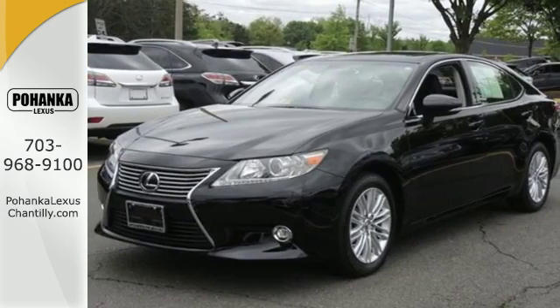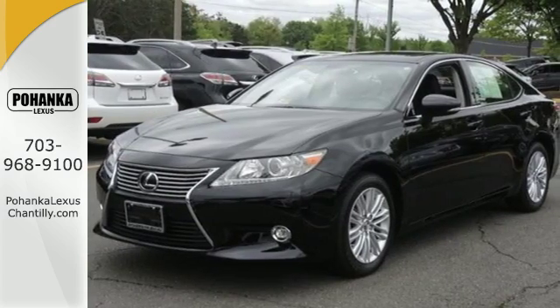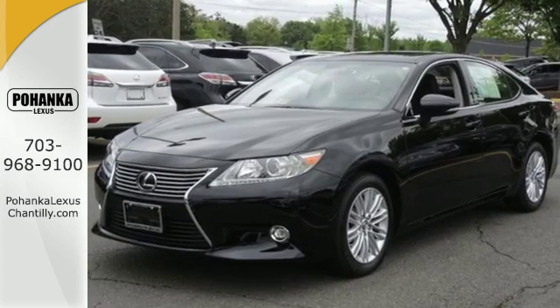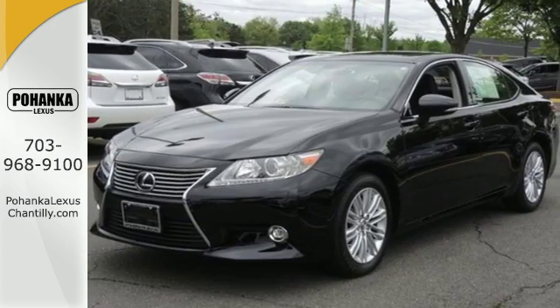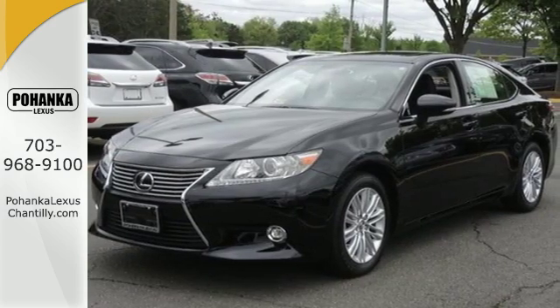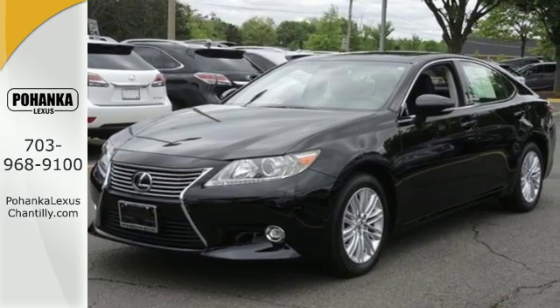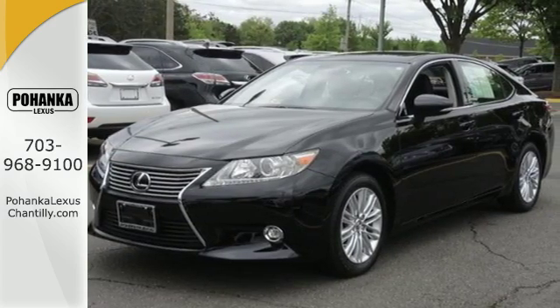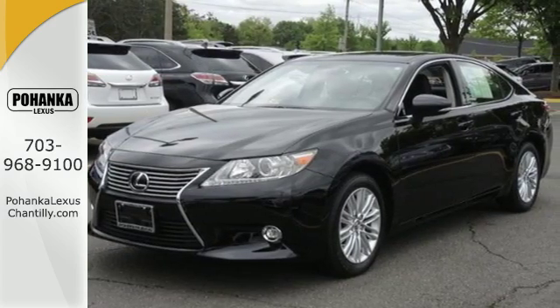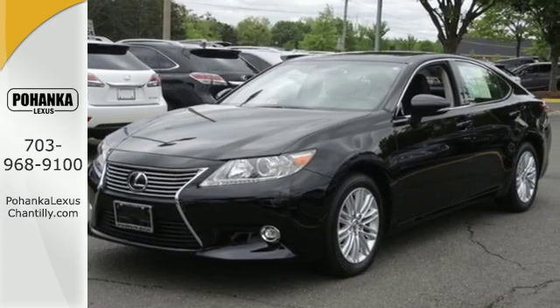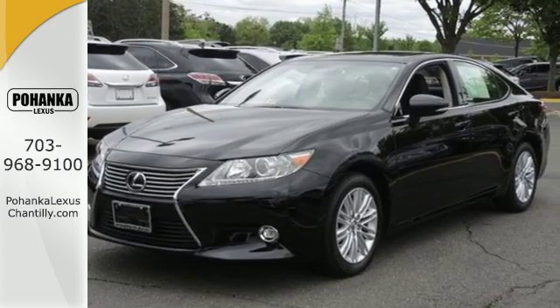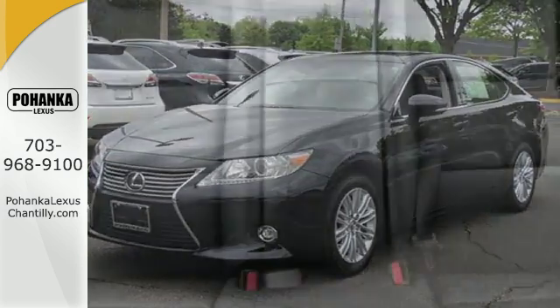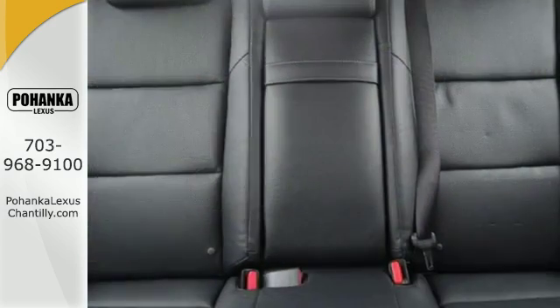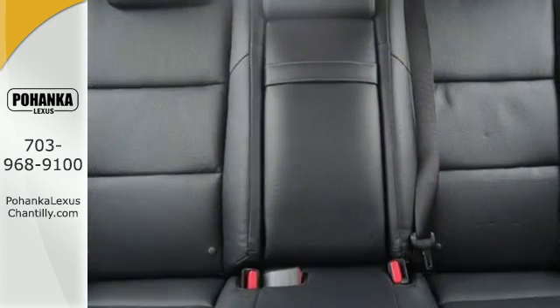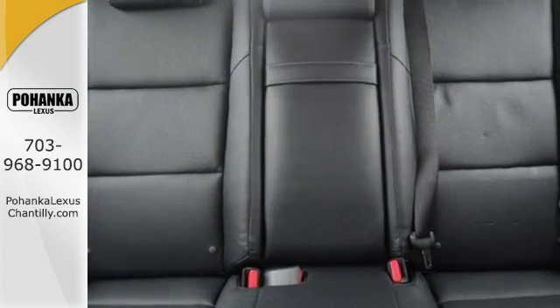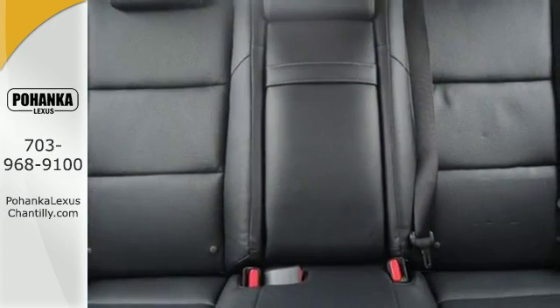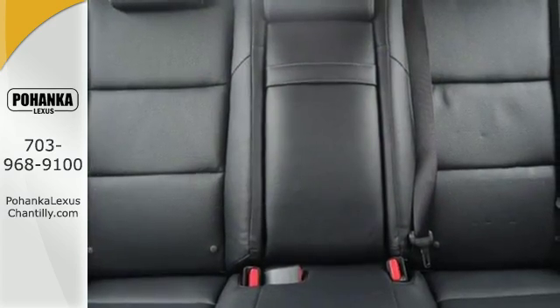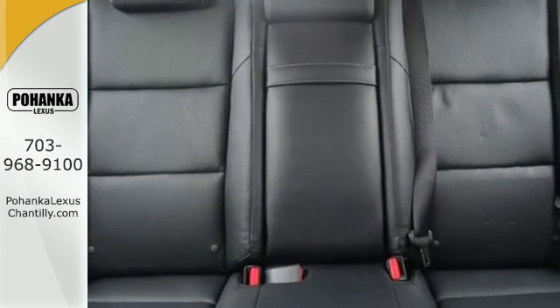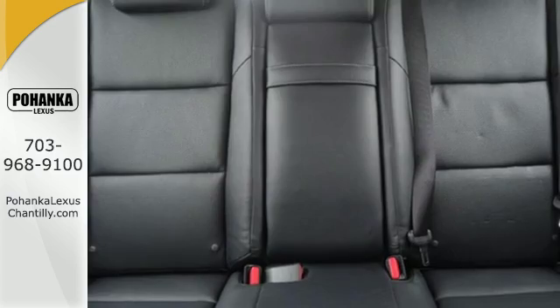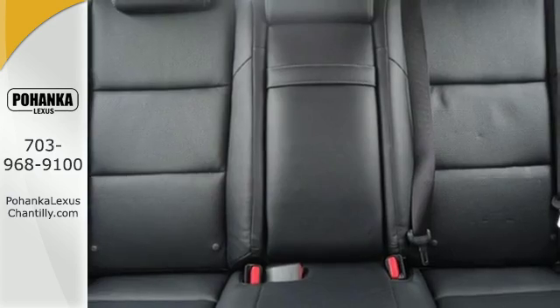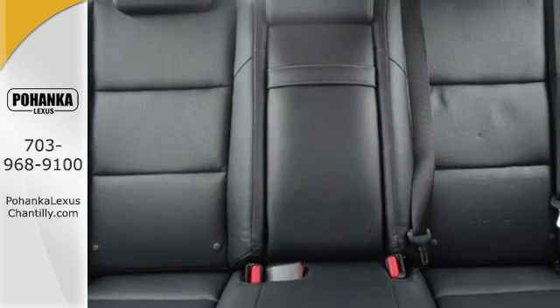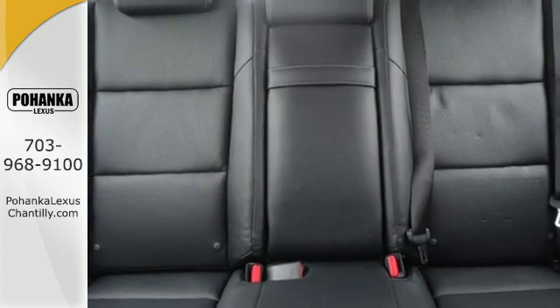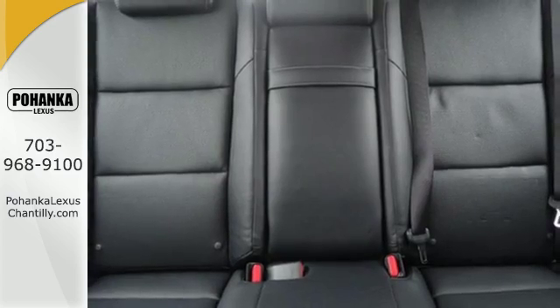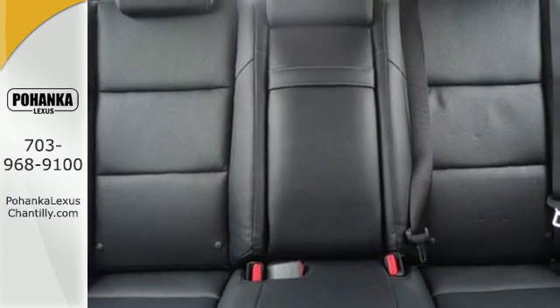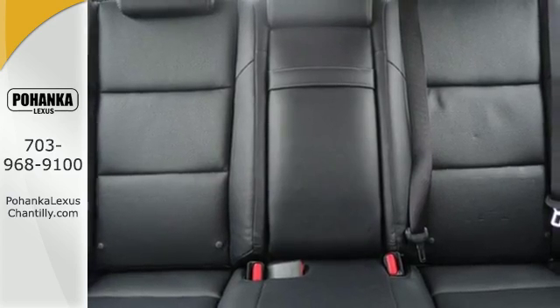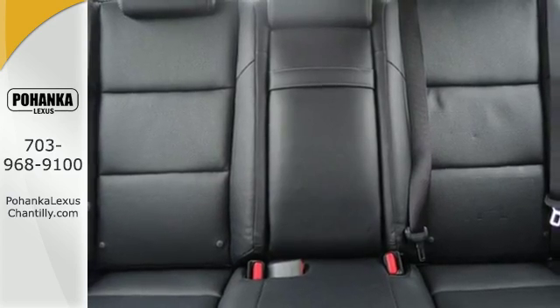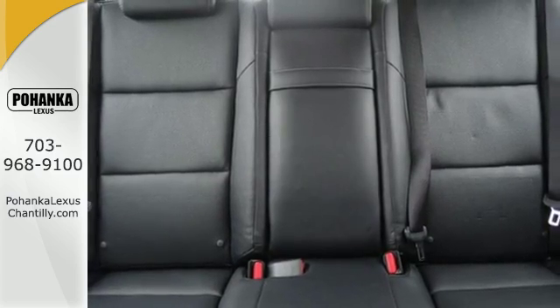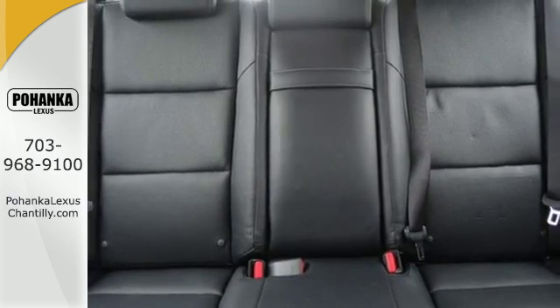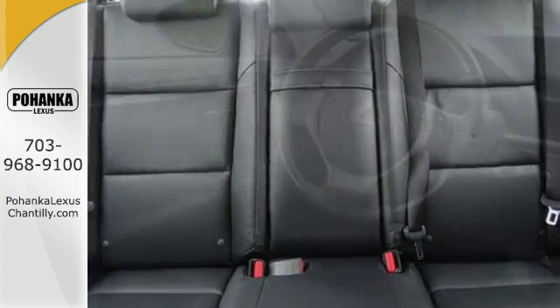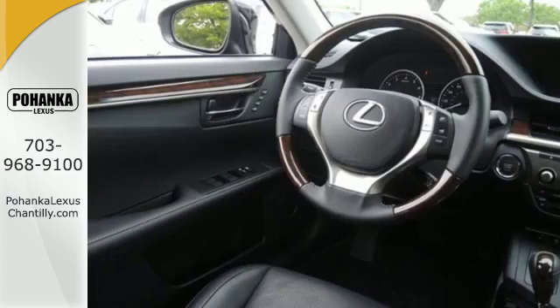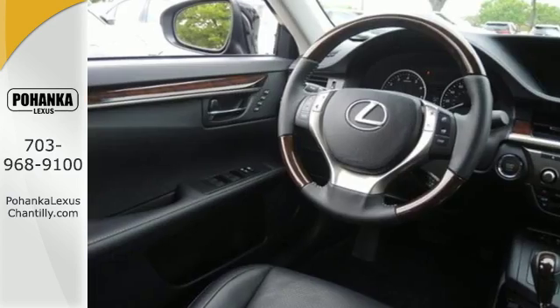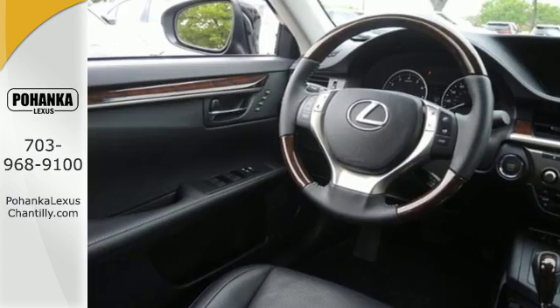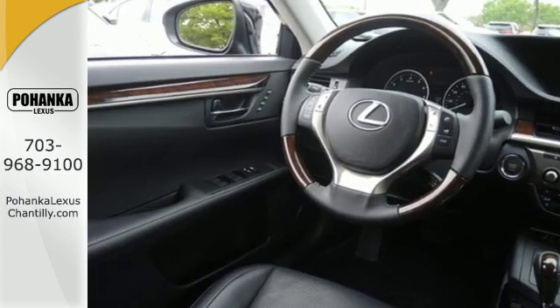Convenience is key with the remote keyless entry, power front seats, climate control, and integrated garage door transmitter.